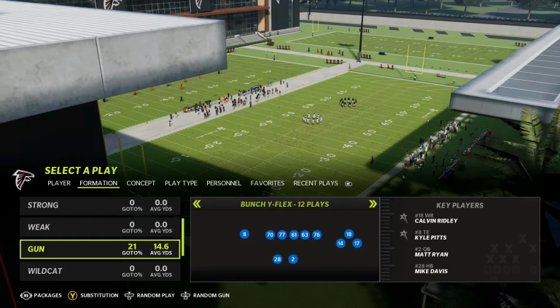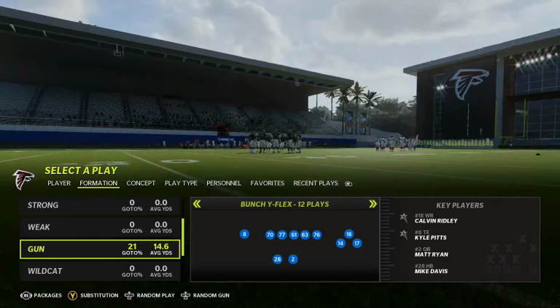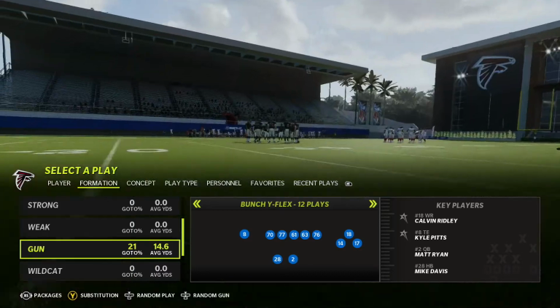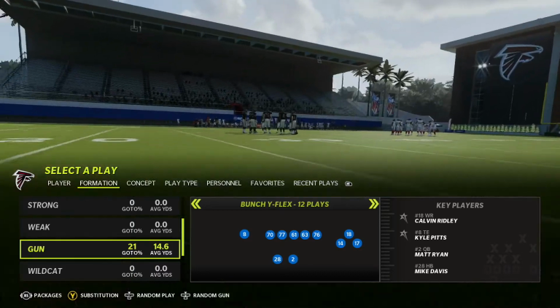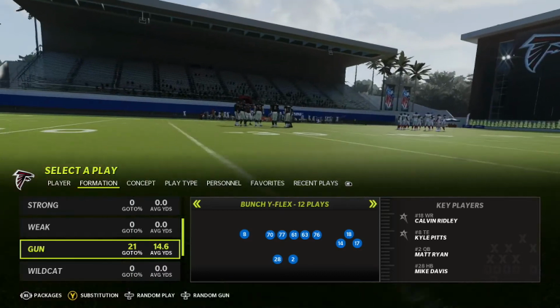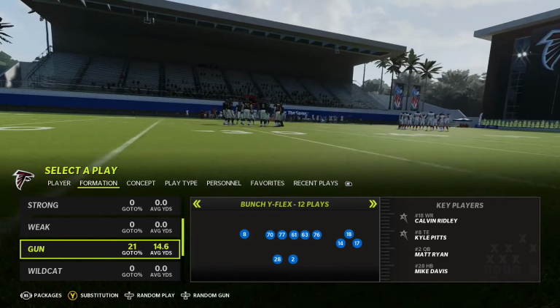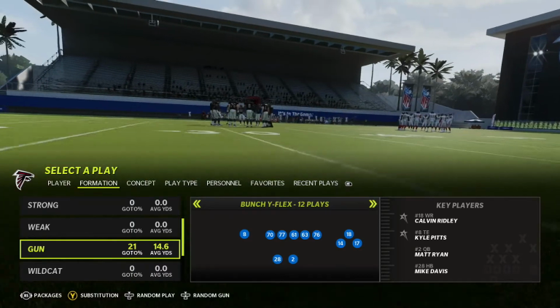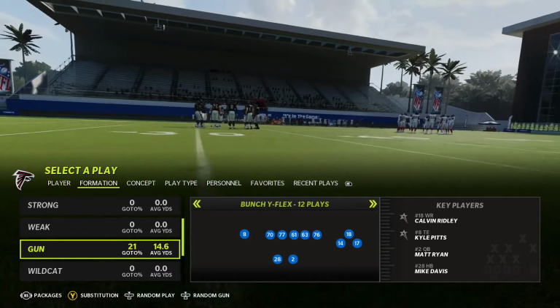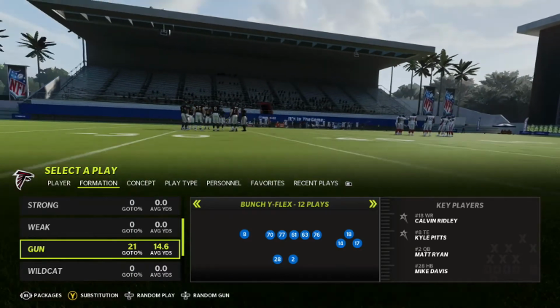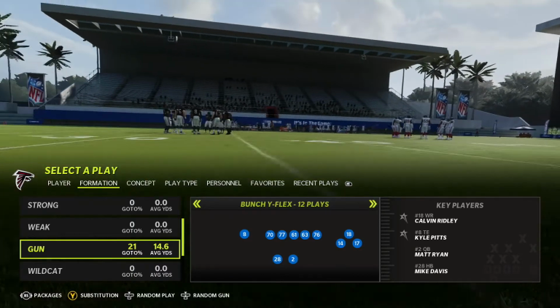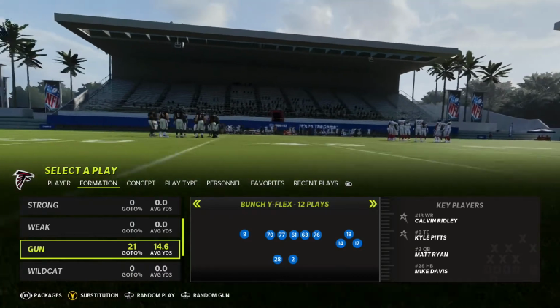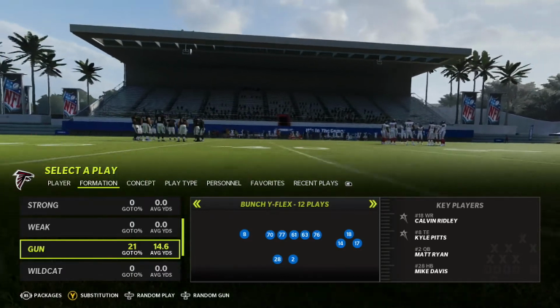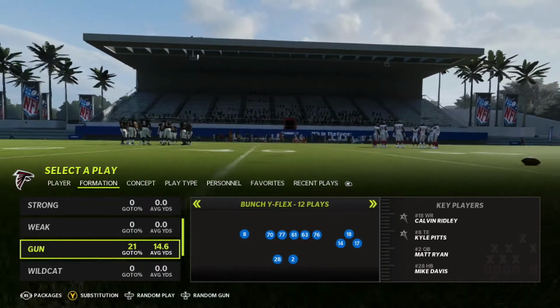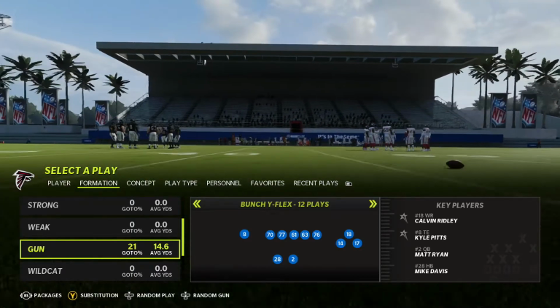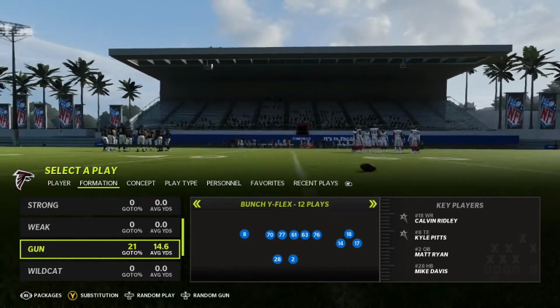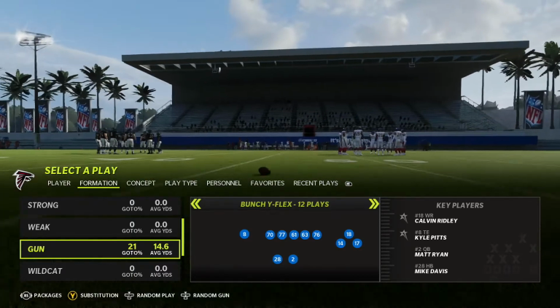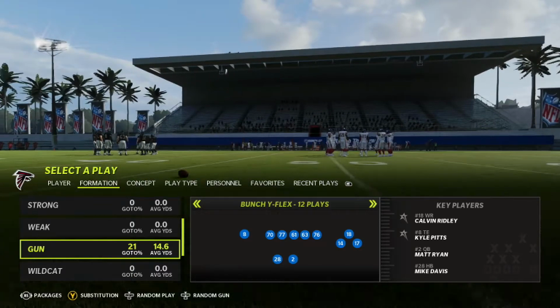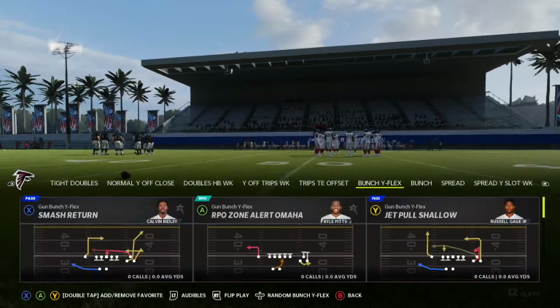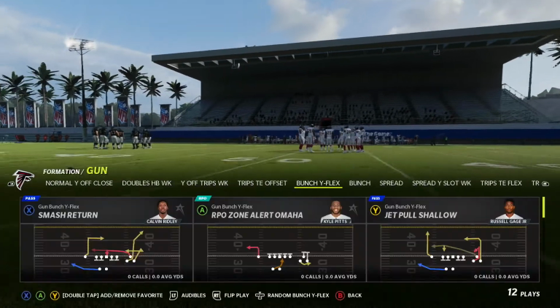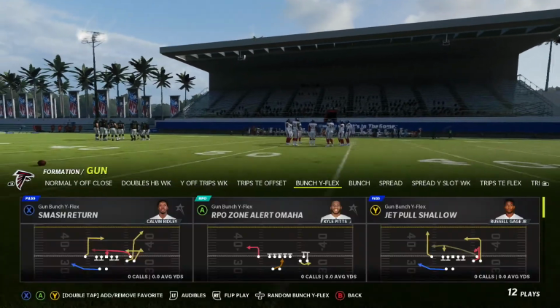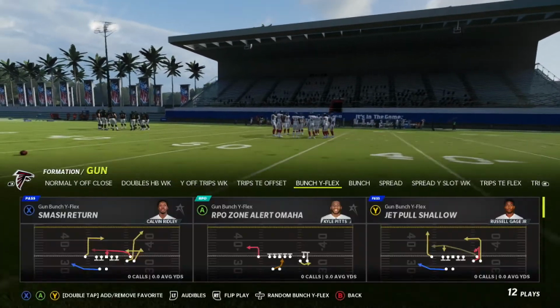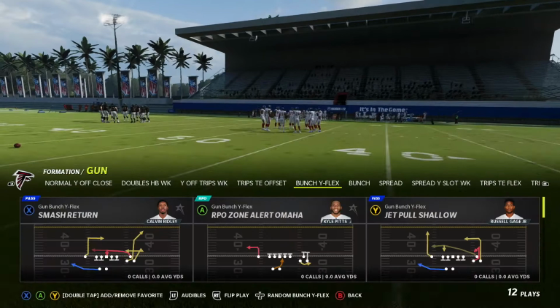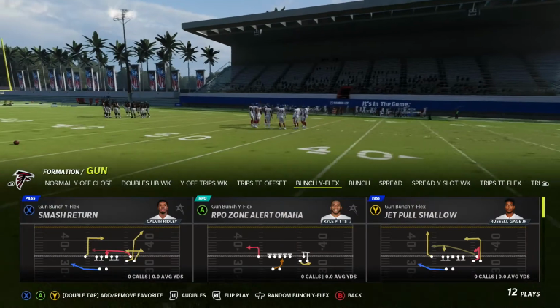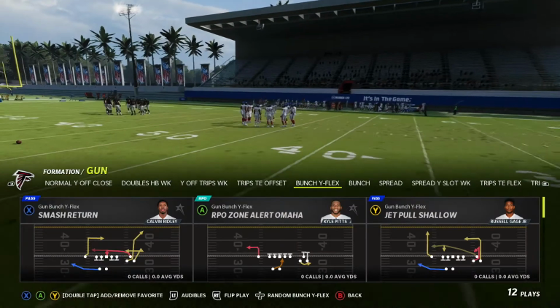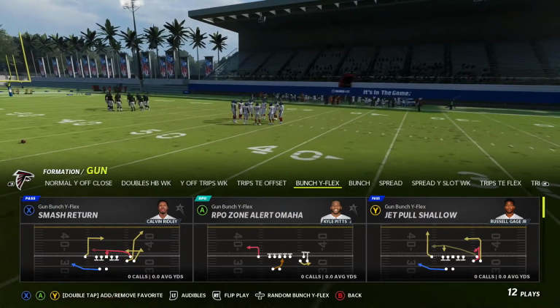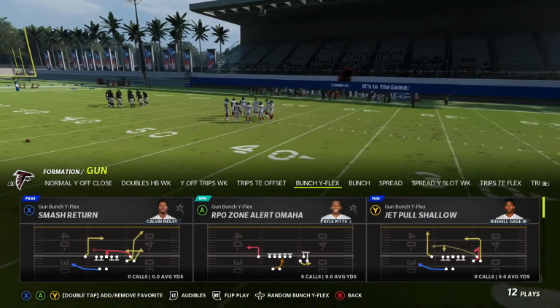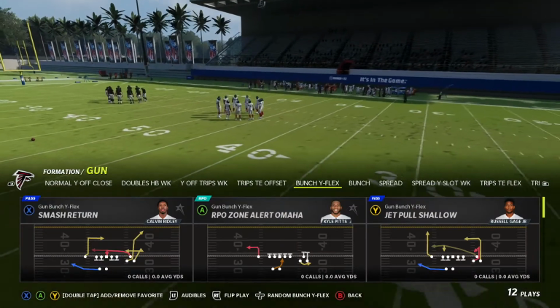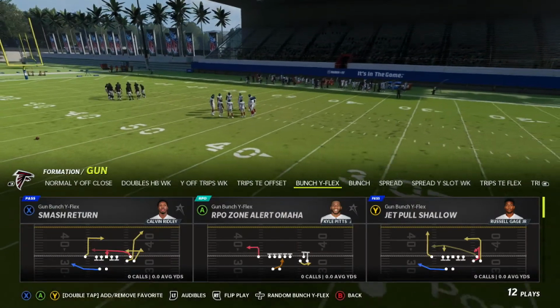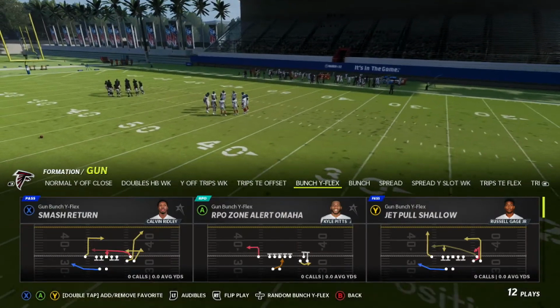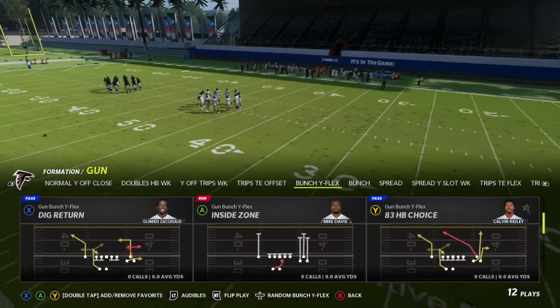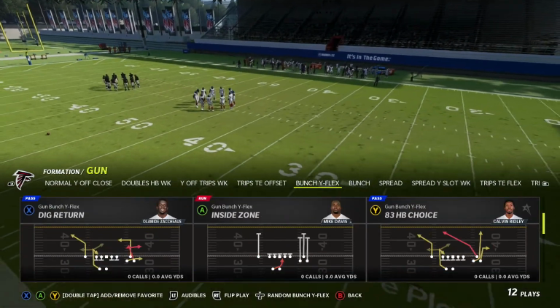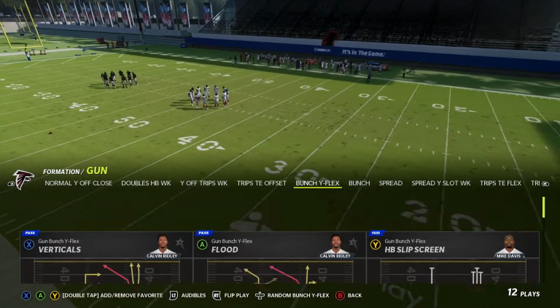So we are in the Atlanta Falcons playbook today. We're going to be looking at Bunch Y-Flex. Bunch this year, bunch every year — let's be honest, it's very, very good.